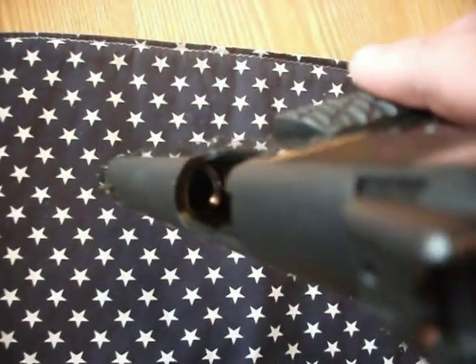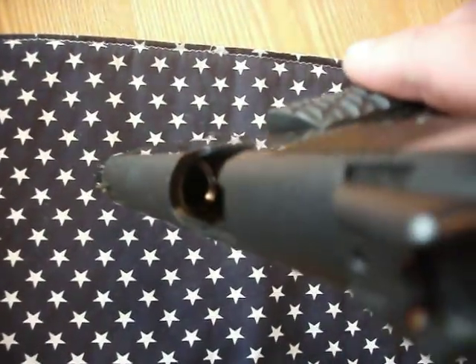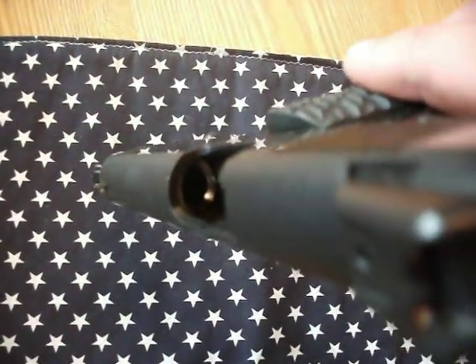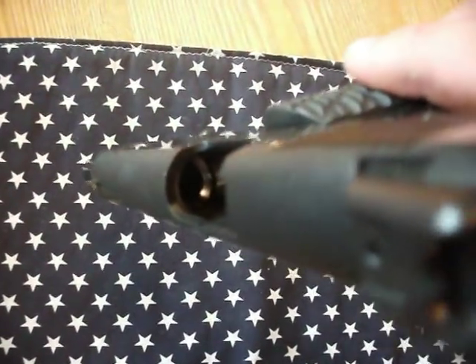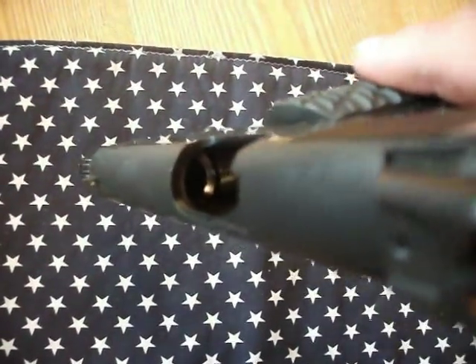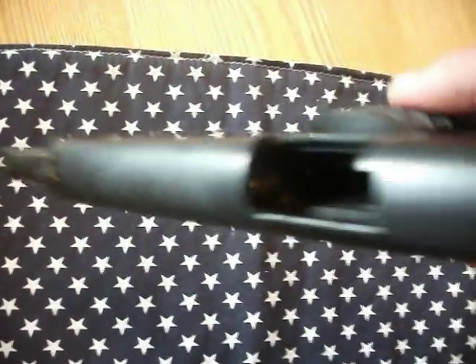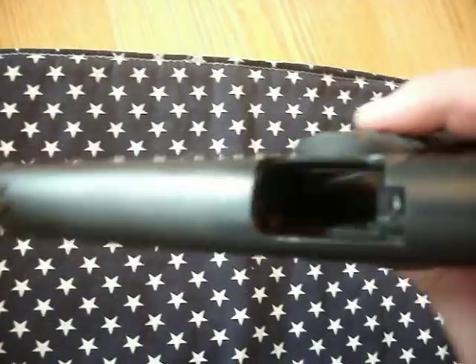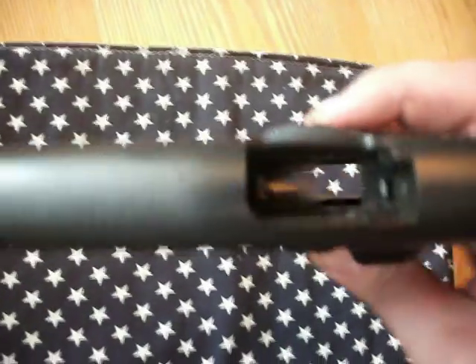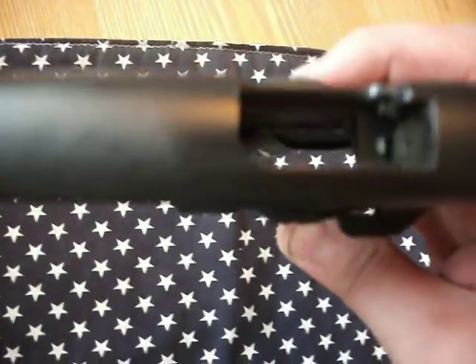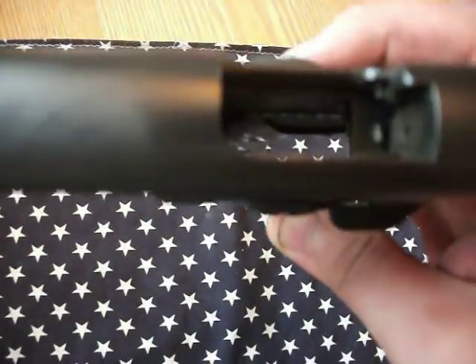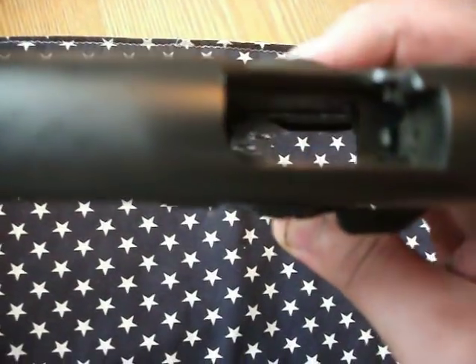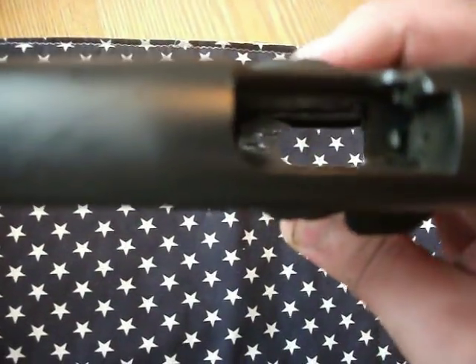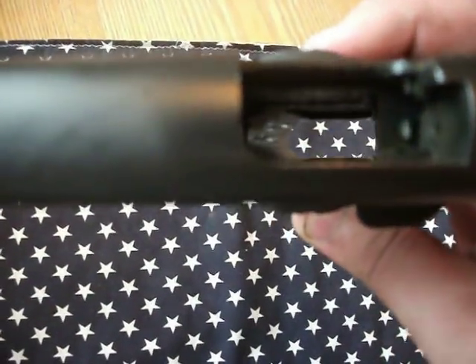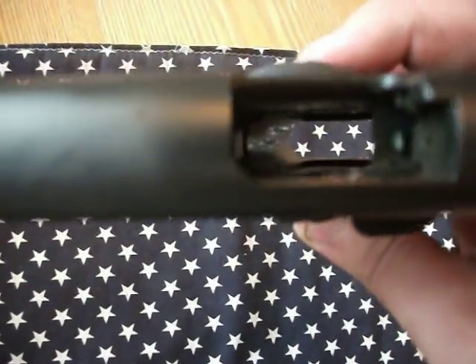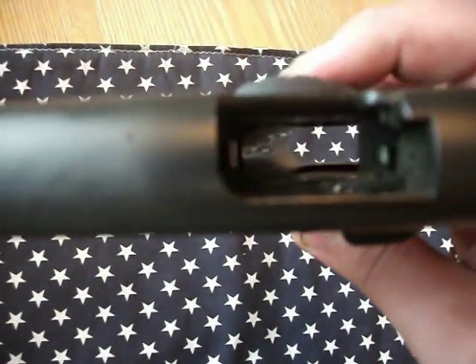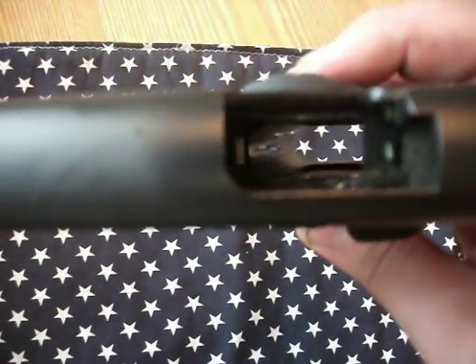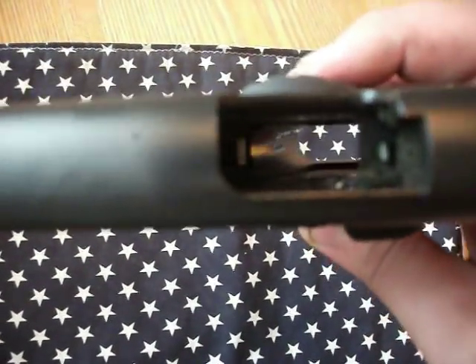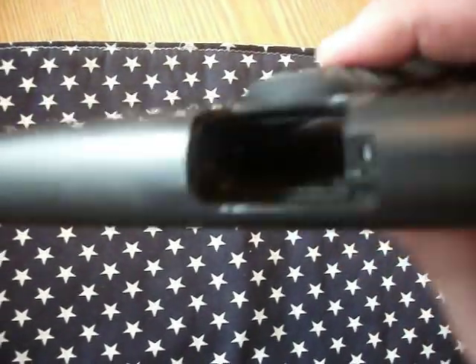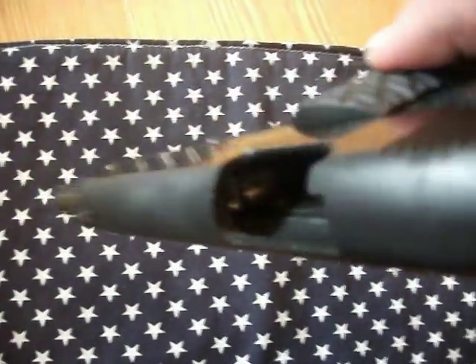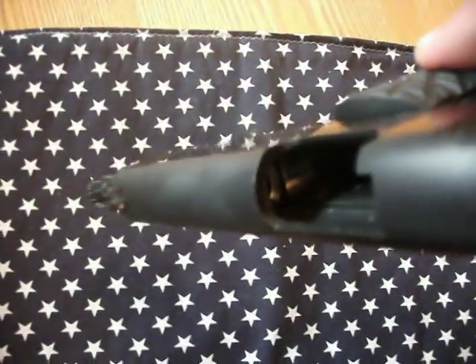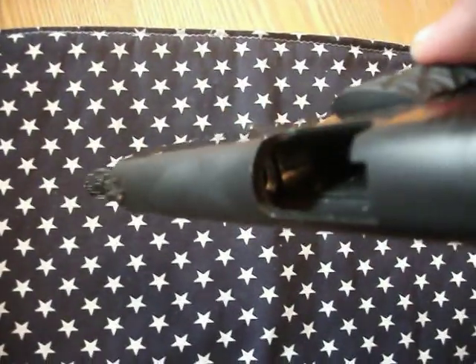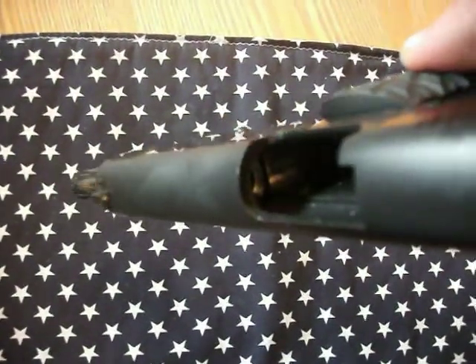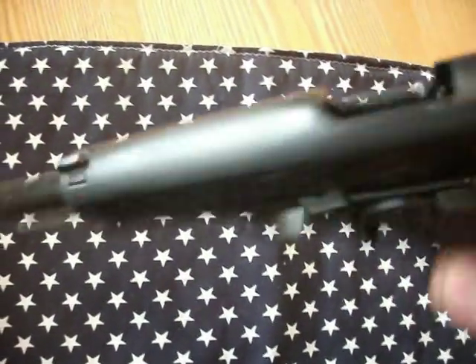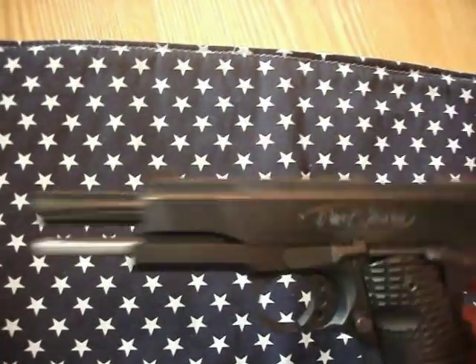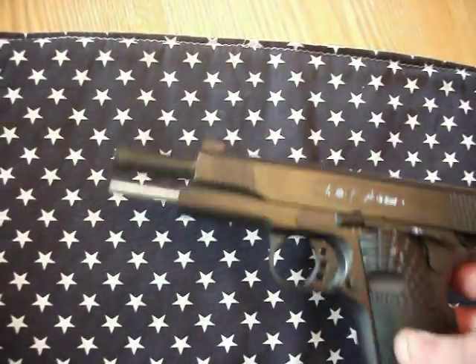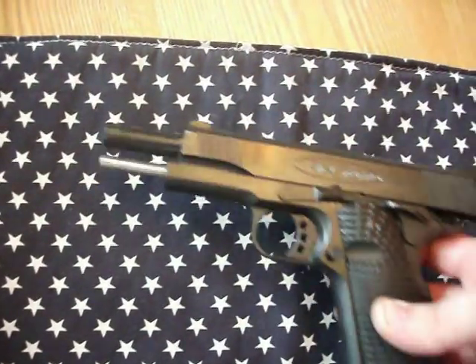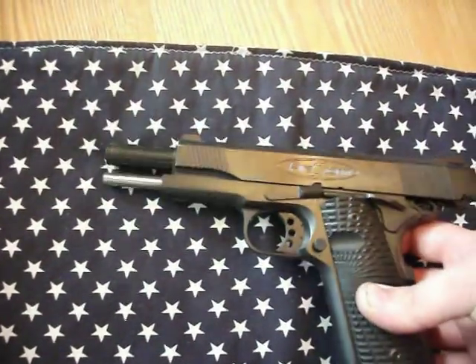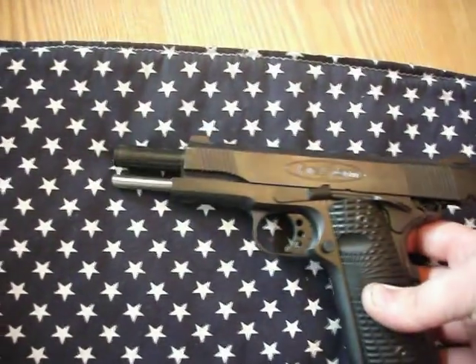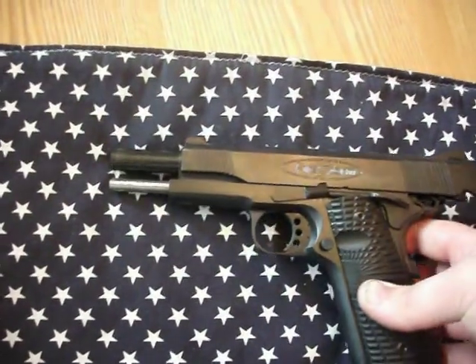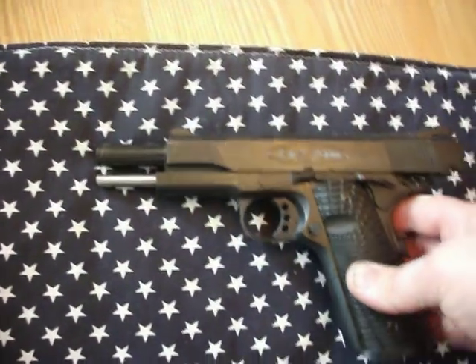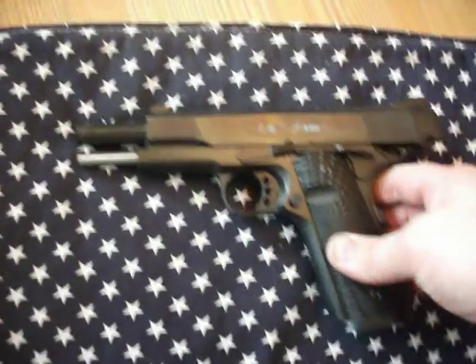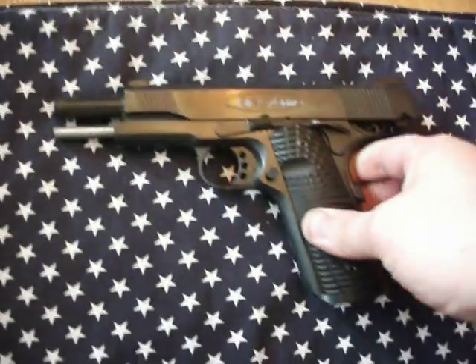Safety check: no magazine, nothing in the chamber. Good to go.